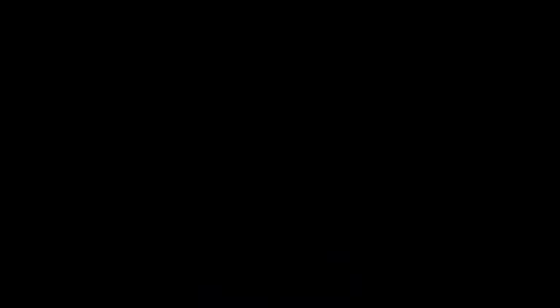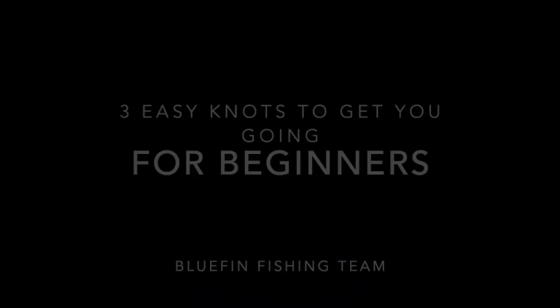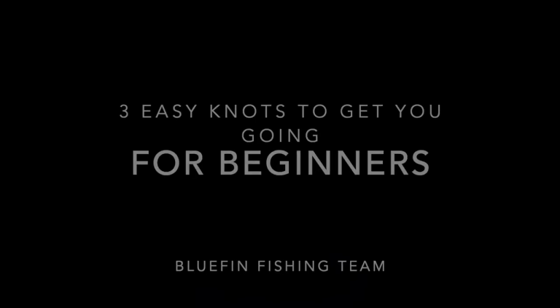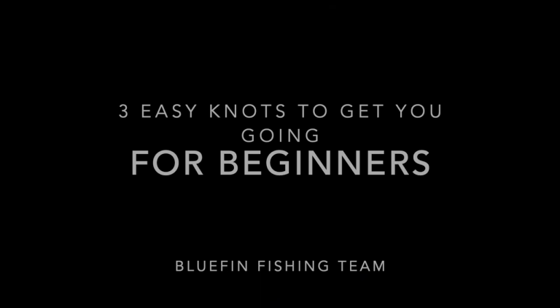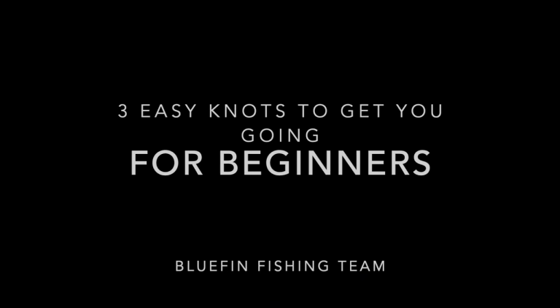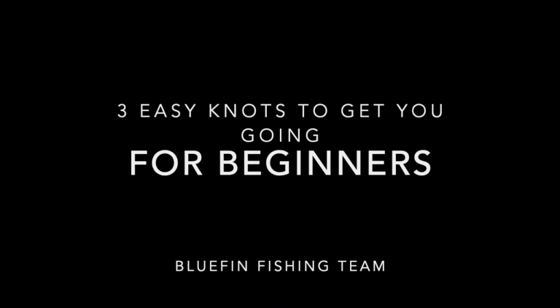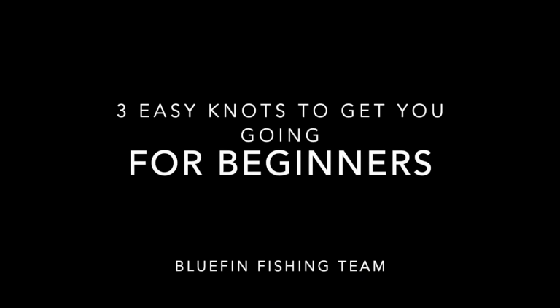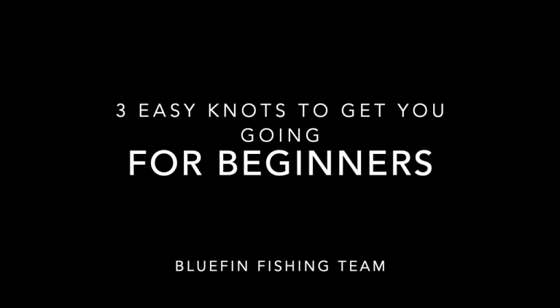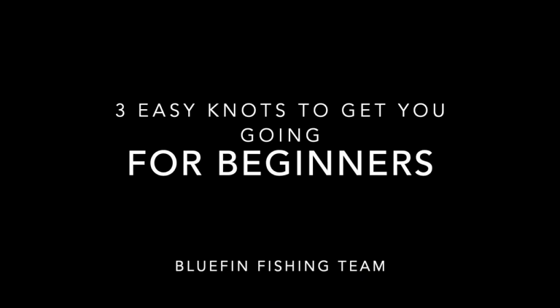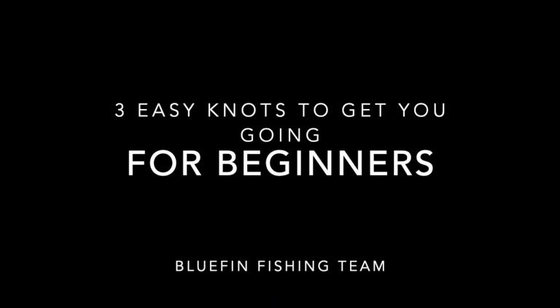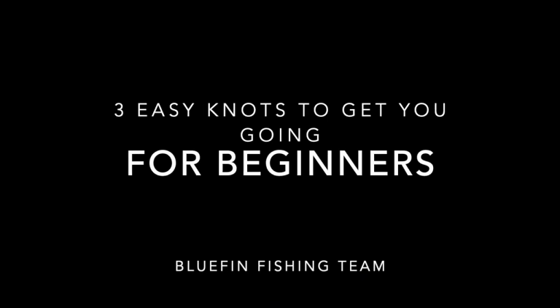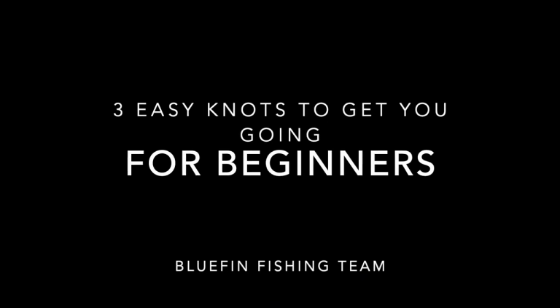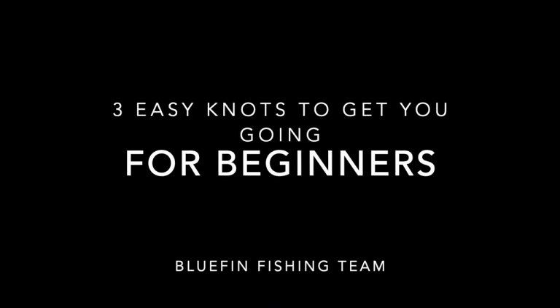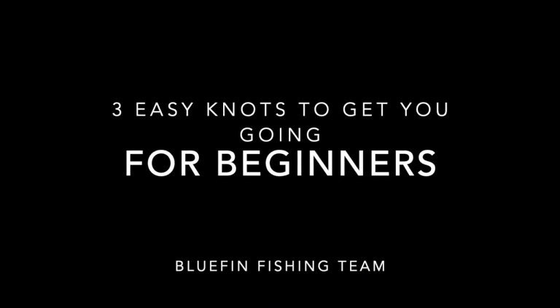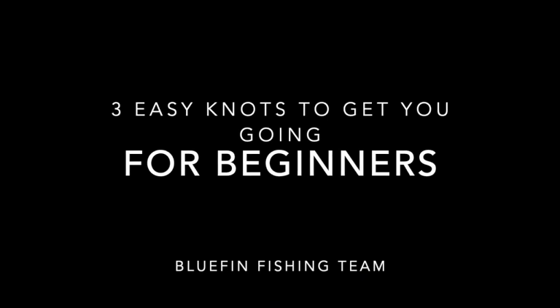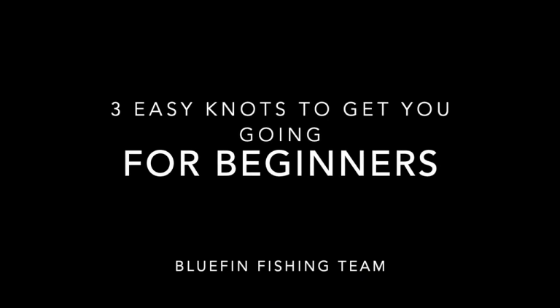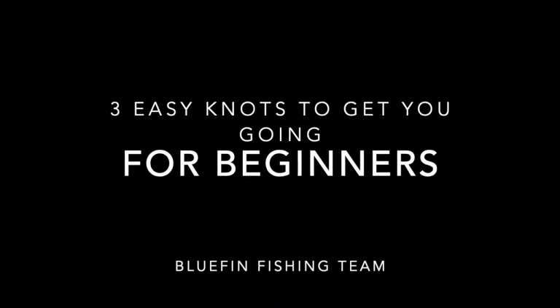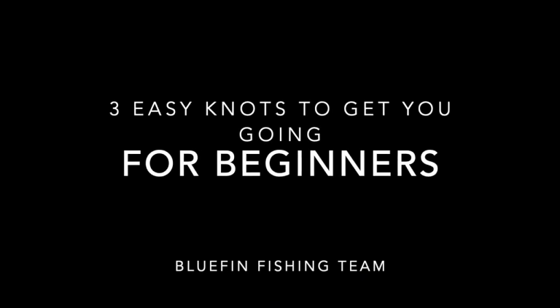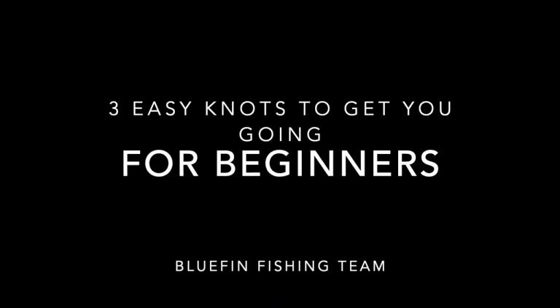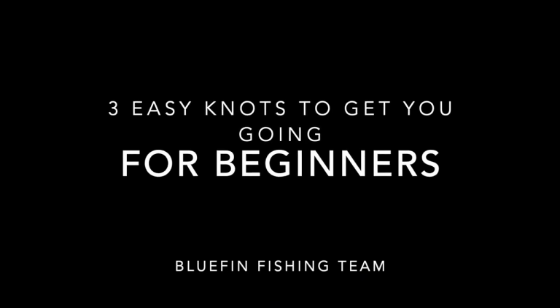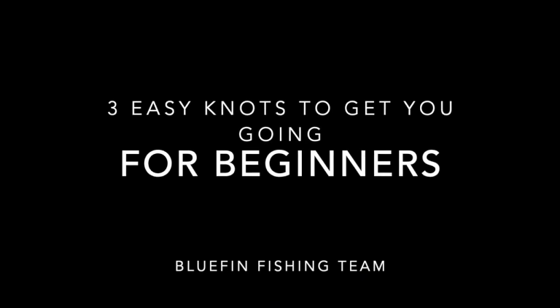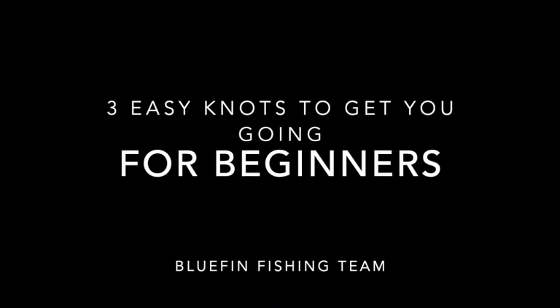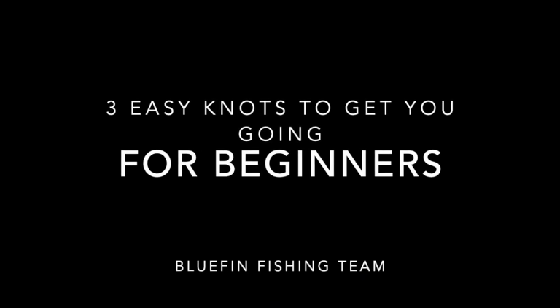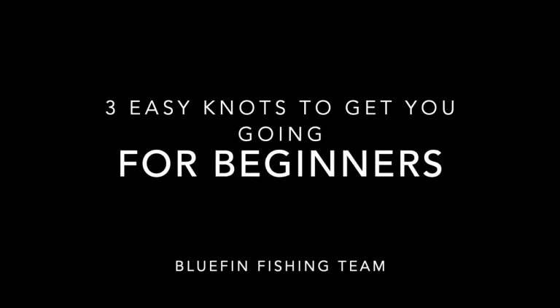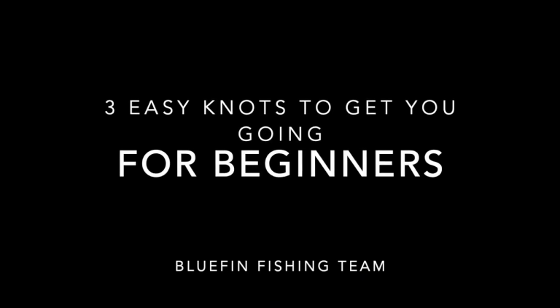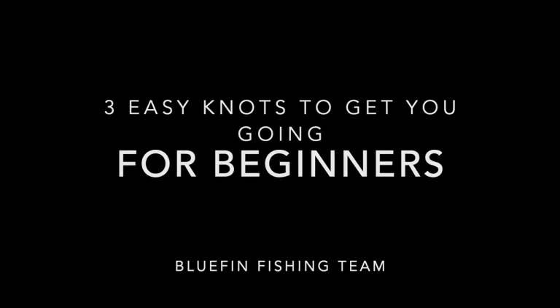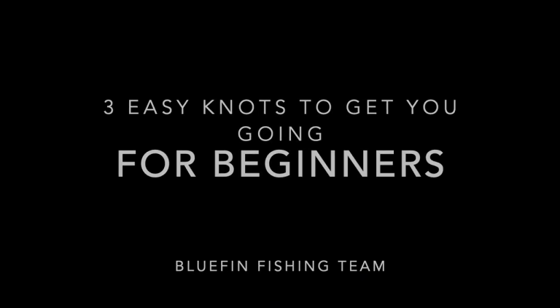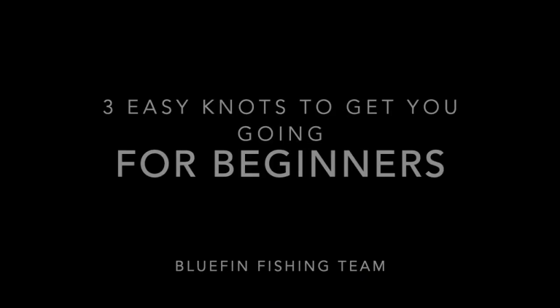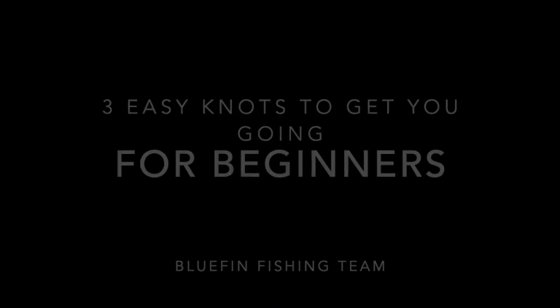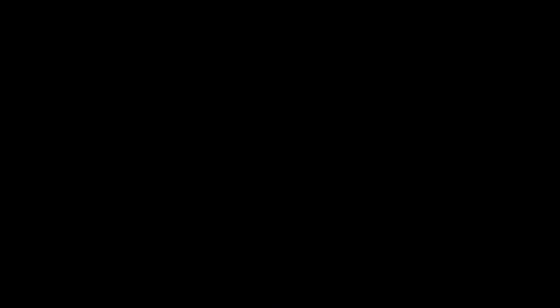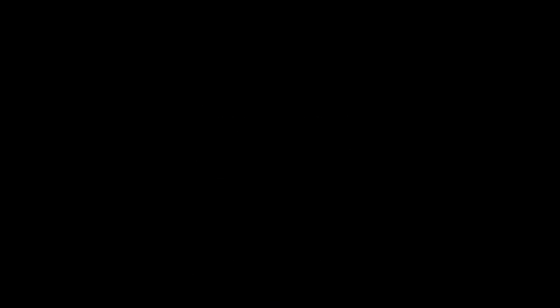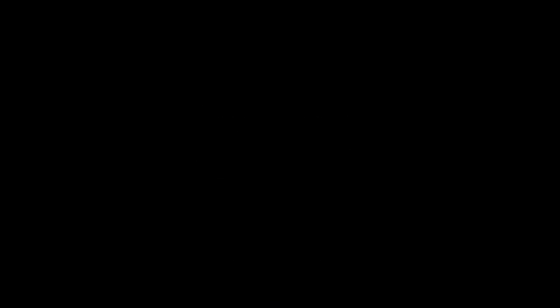I hope this guide's been helpful with the three simple knots to get you started on the water. Cheers.